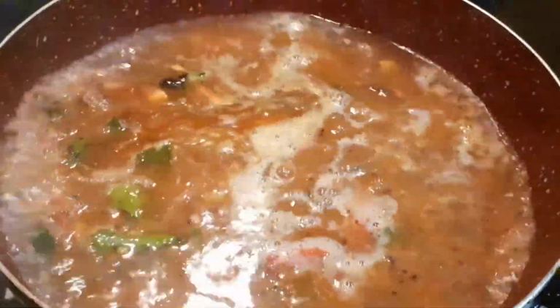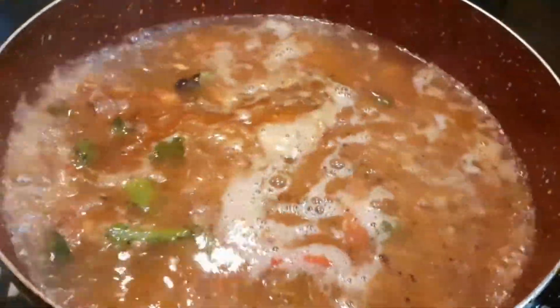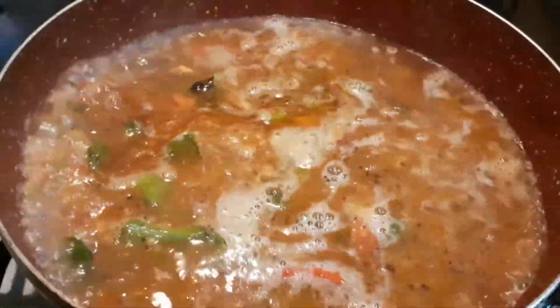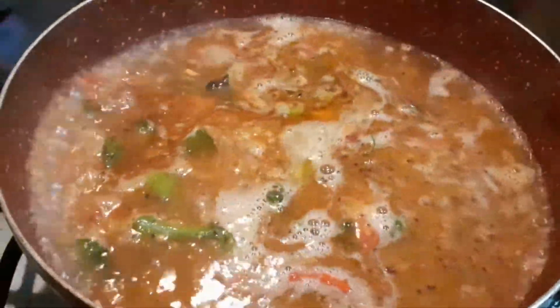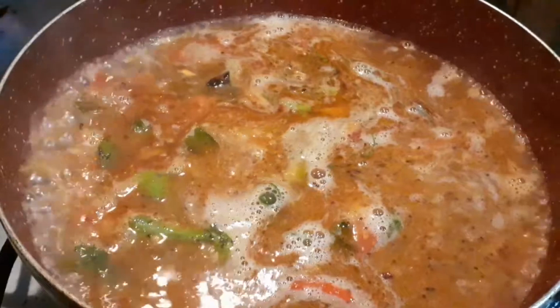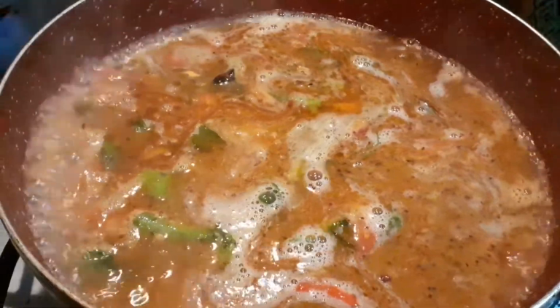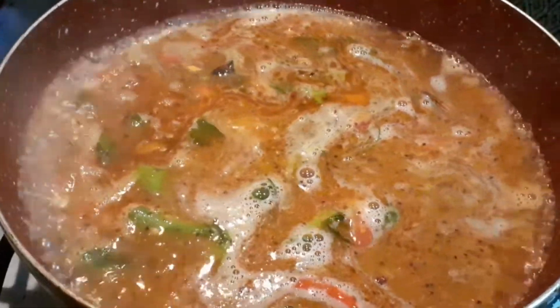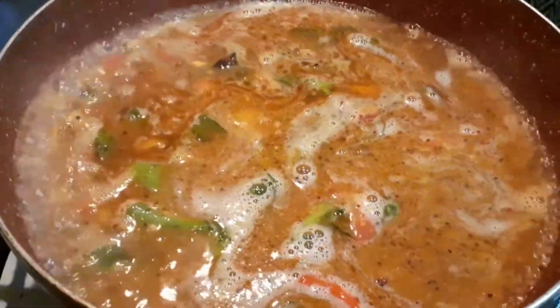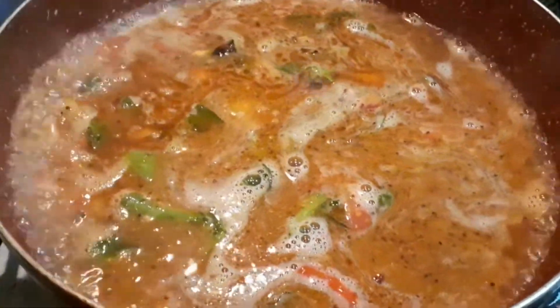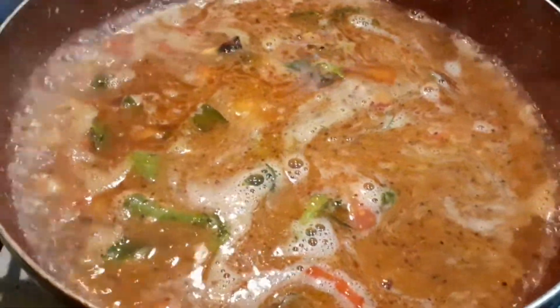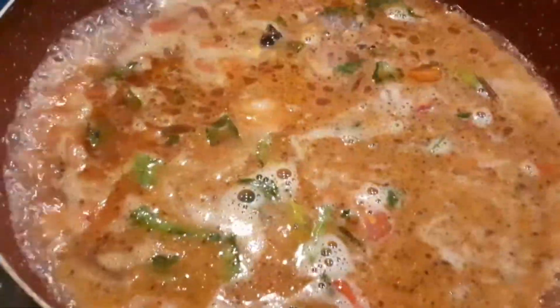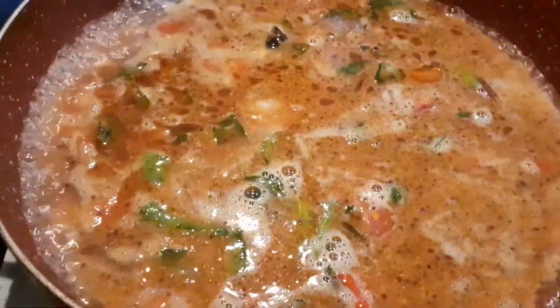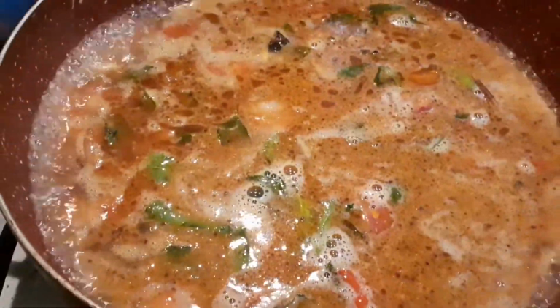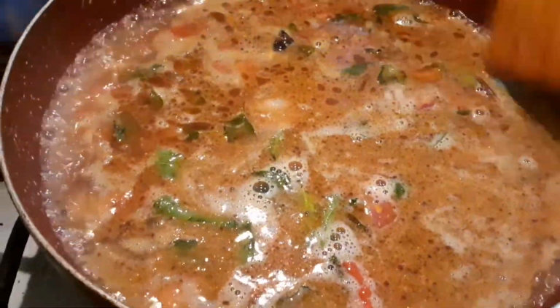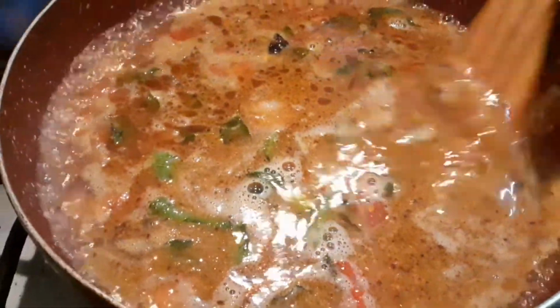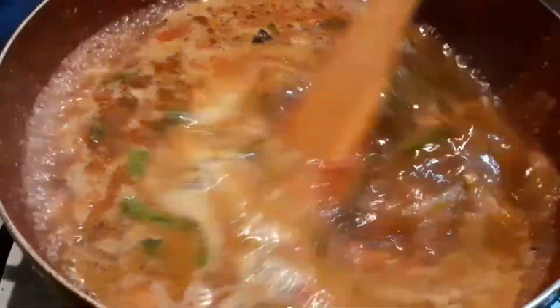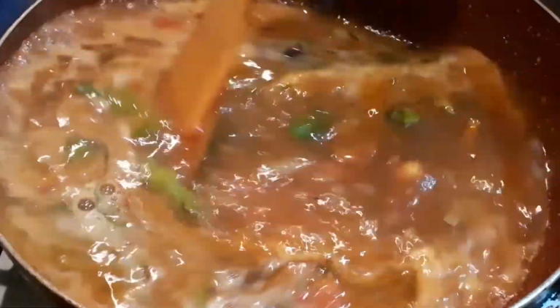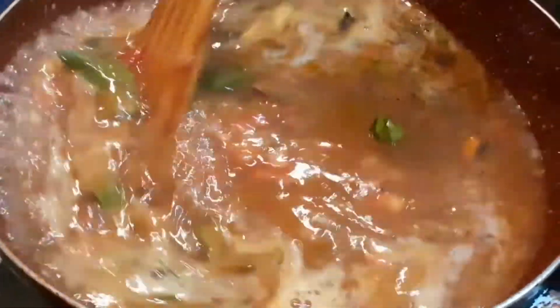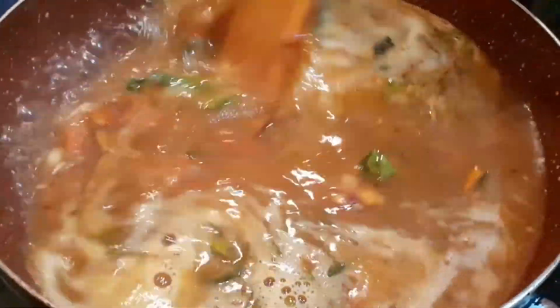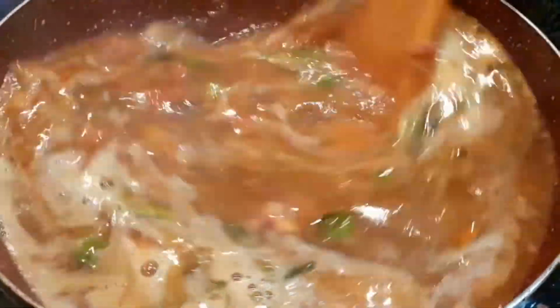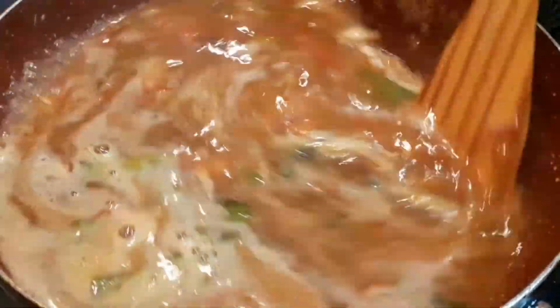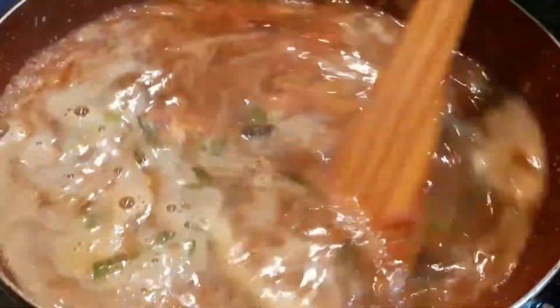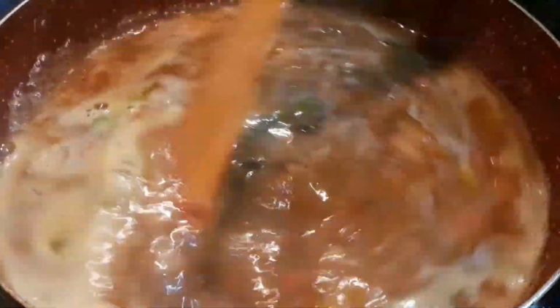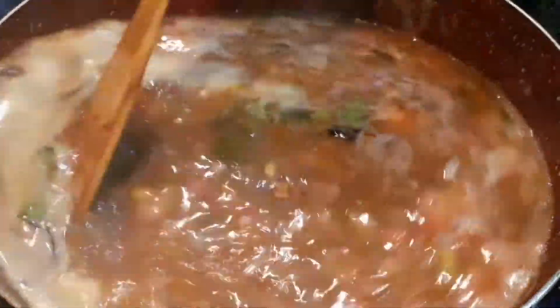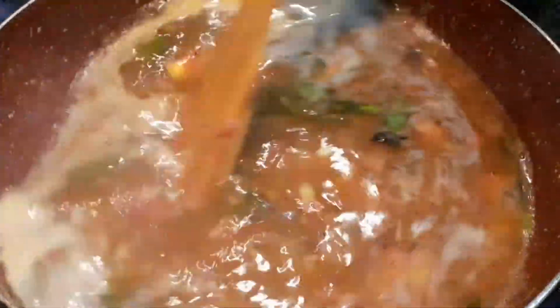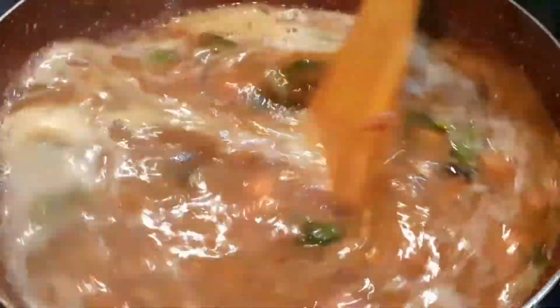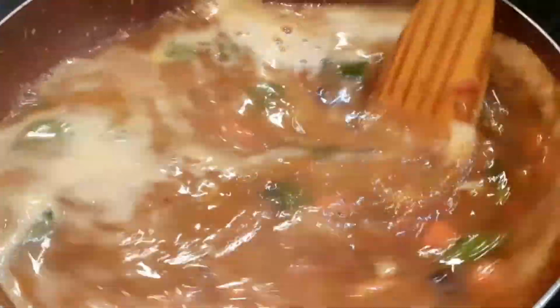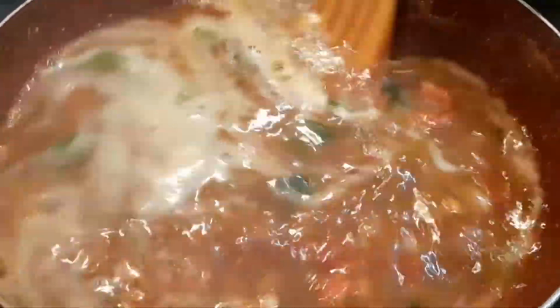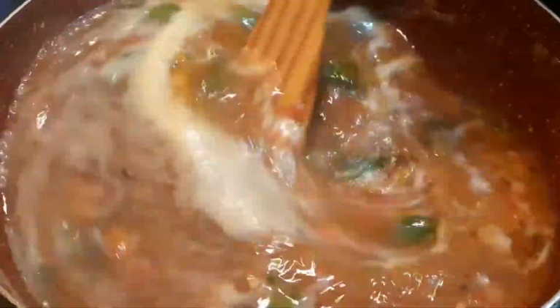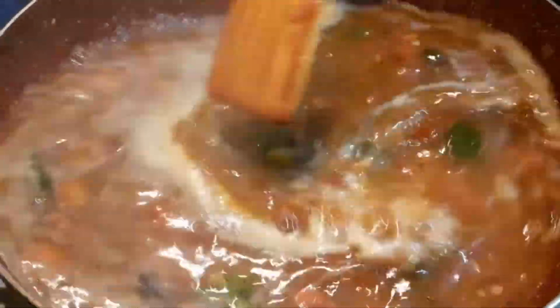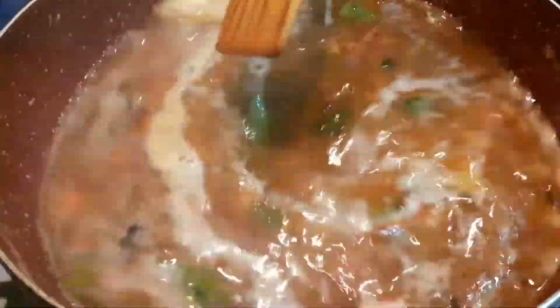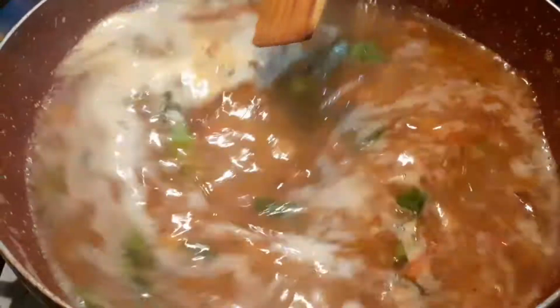Add 3 and a half cups of water and slowly add the fried rava. Mix well.